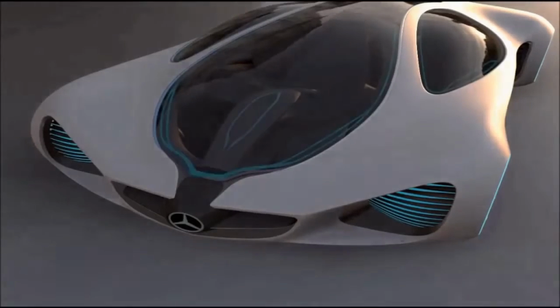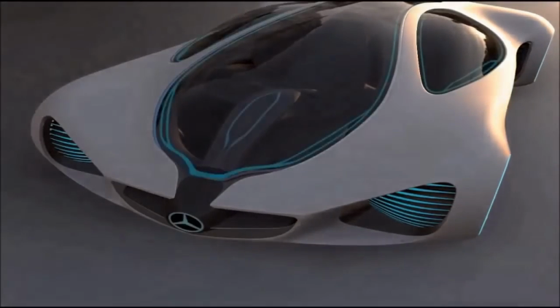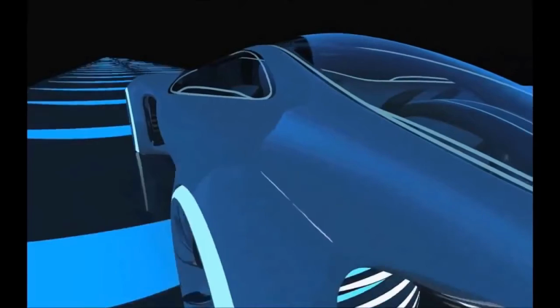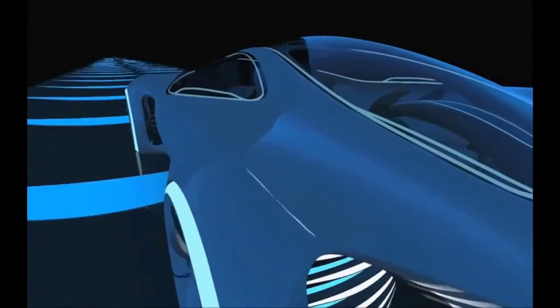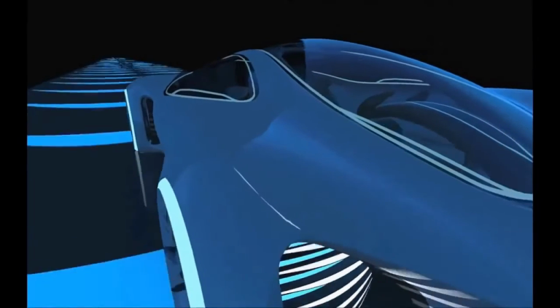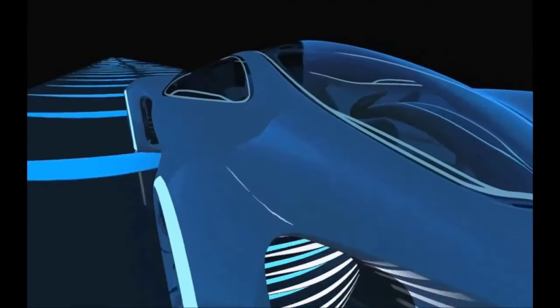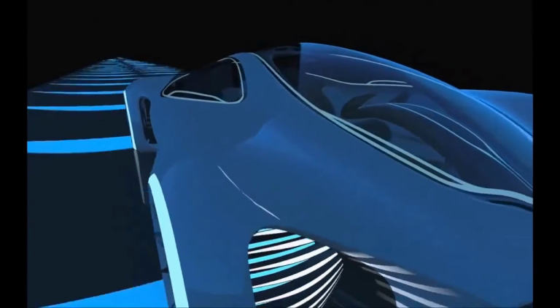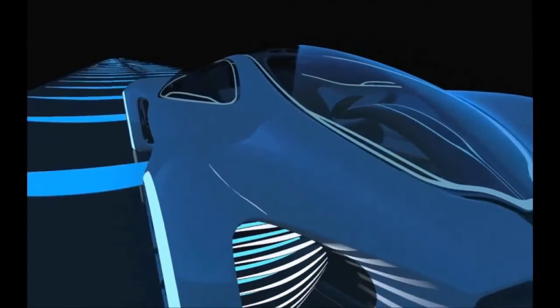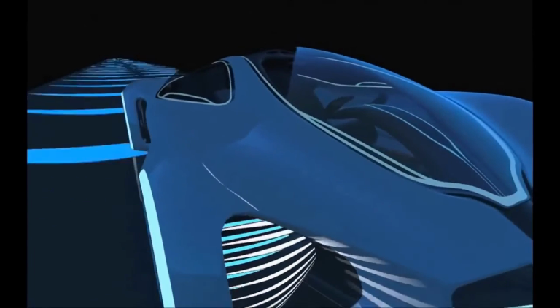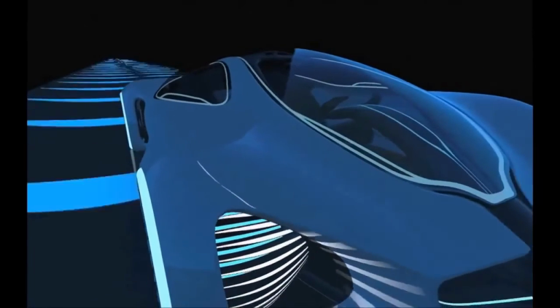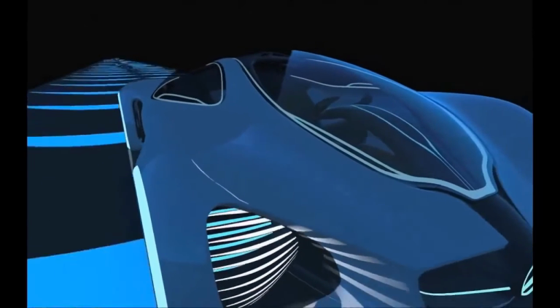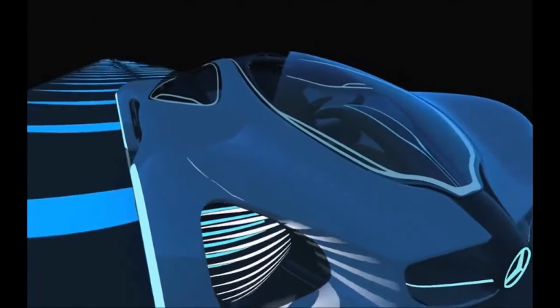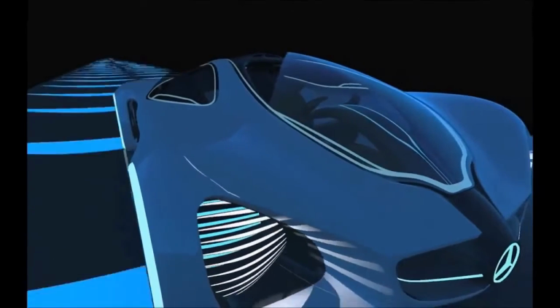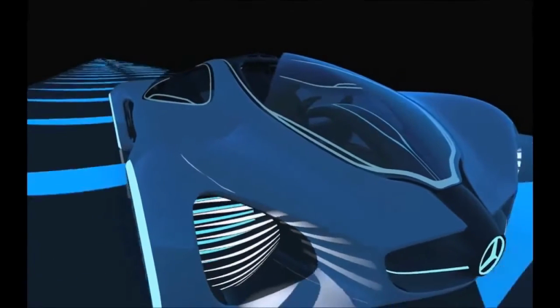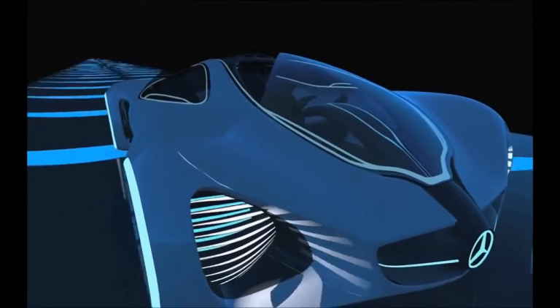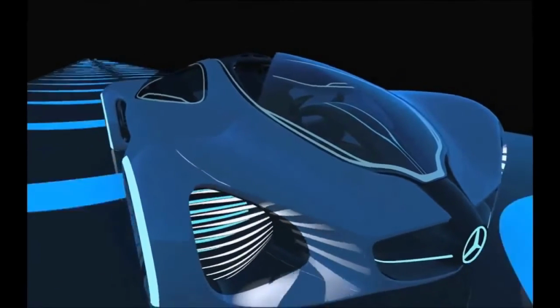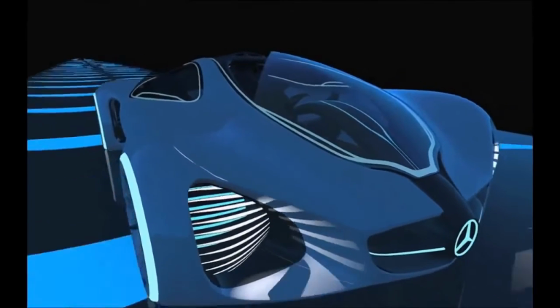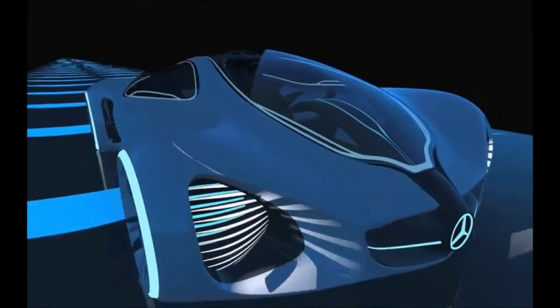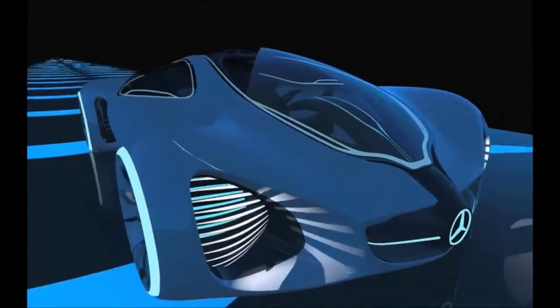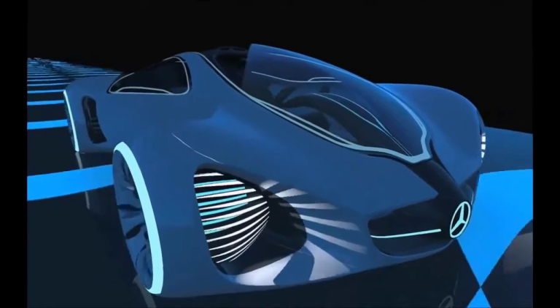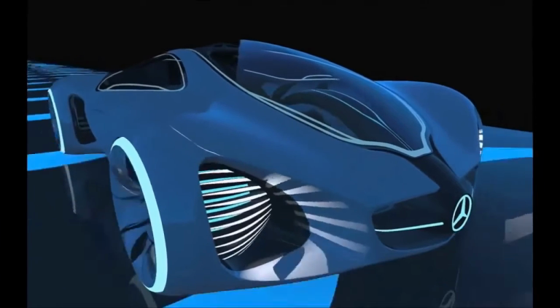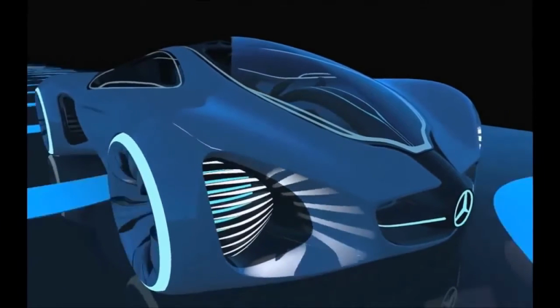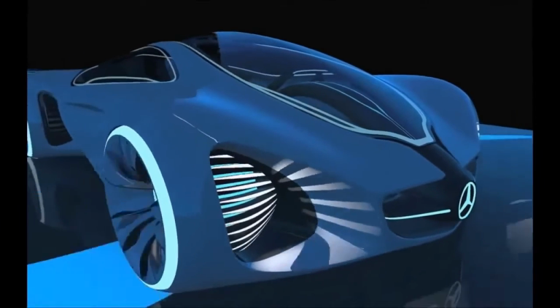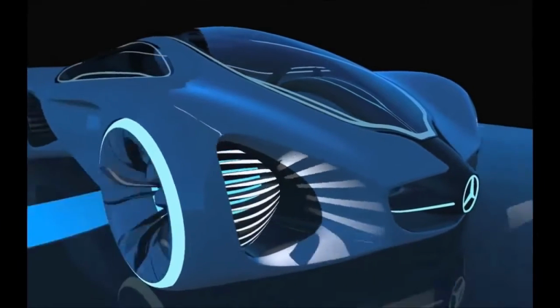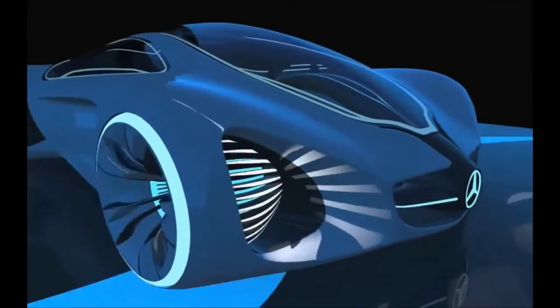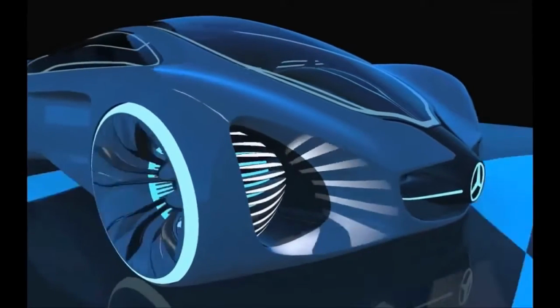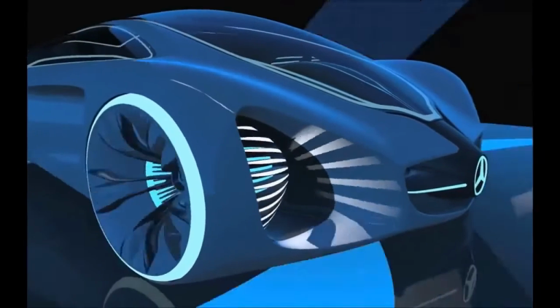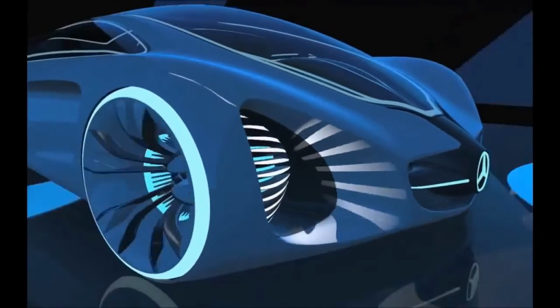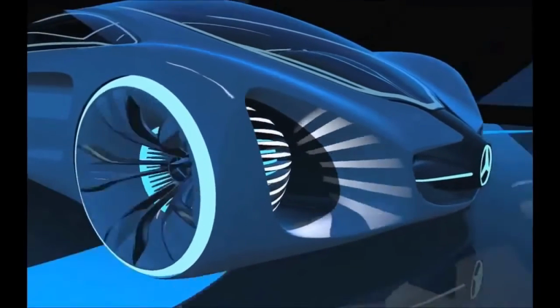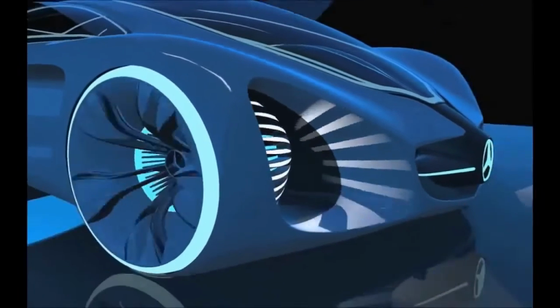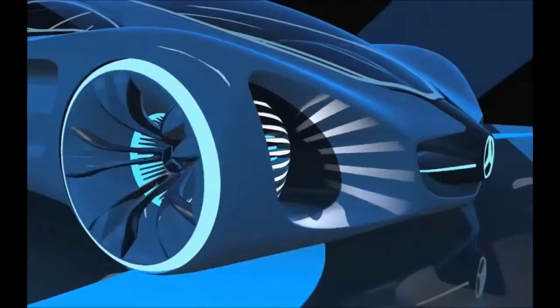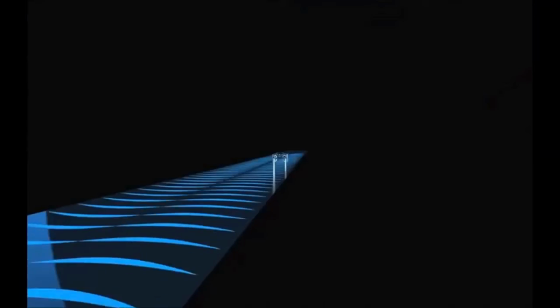Unfortunately, no details have been given on when this car will hit the market, or even whether this concept will become a reality.